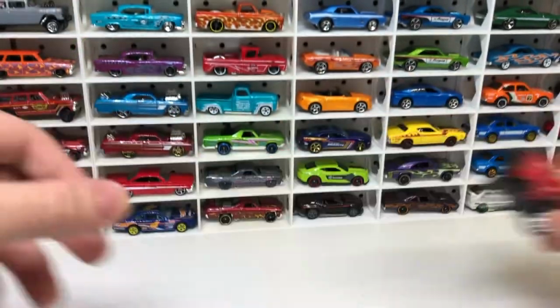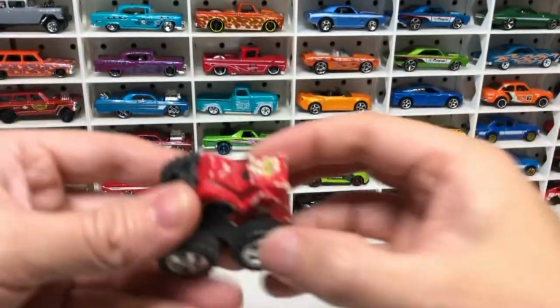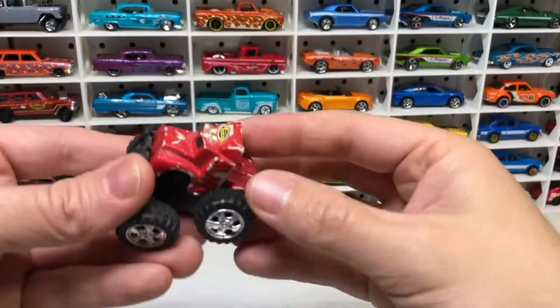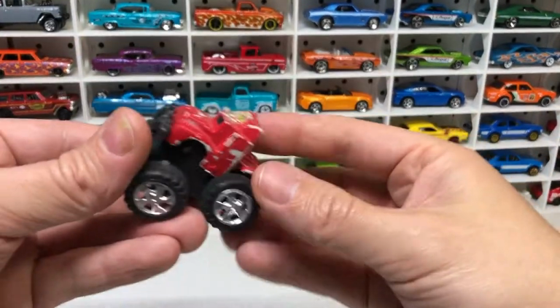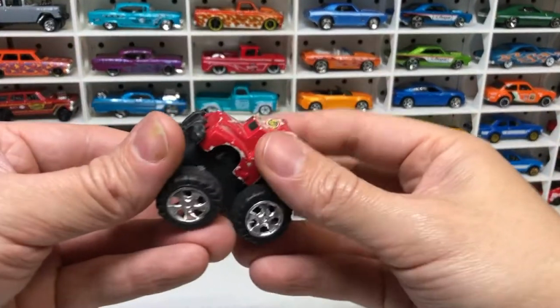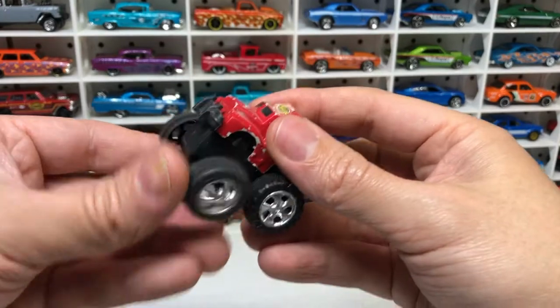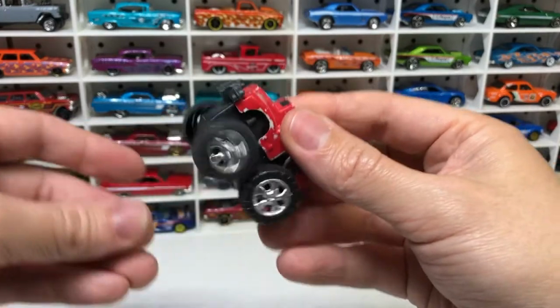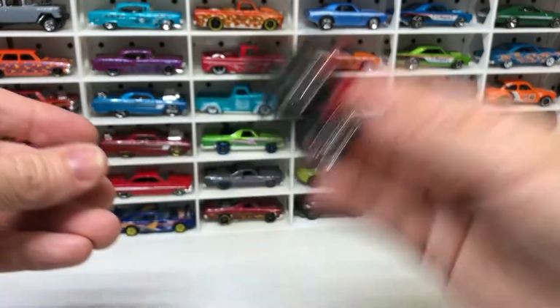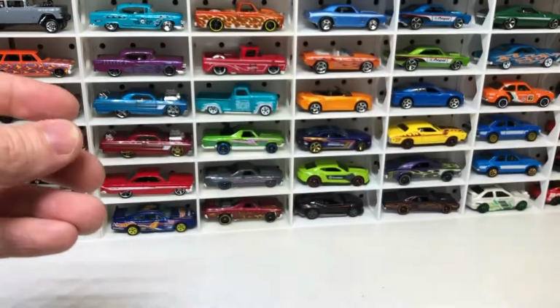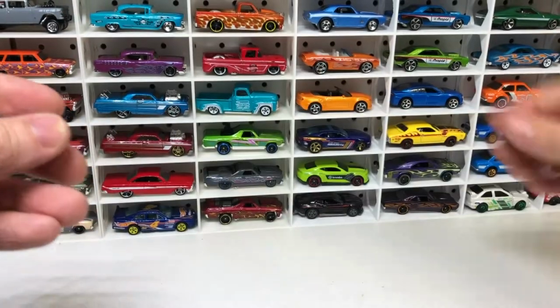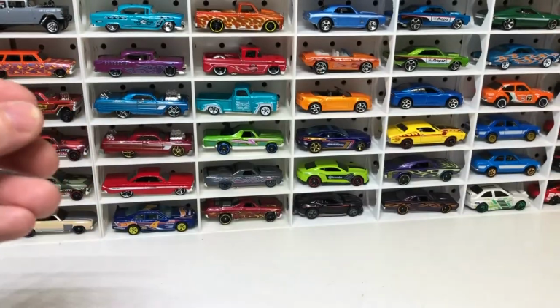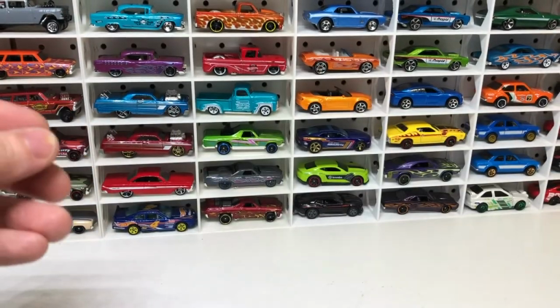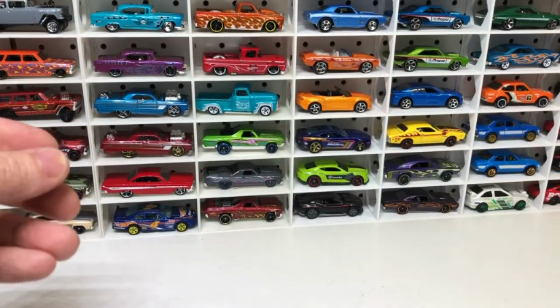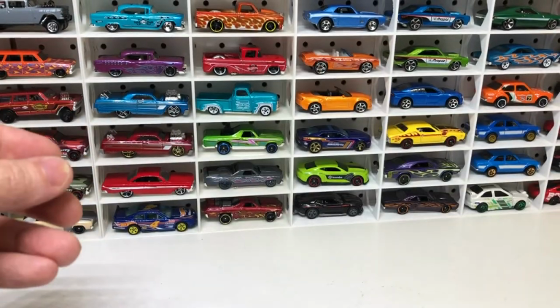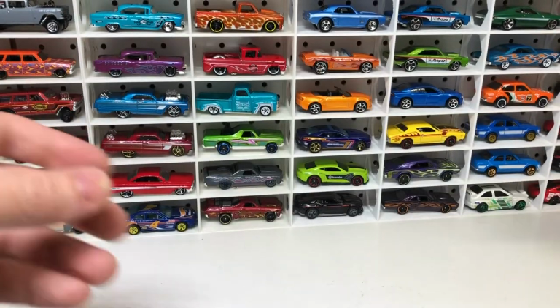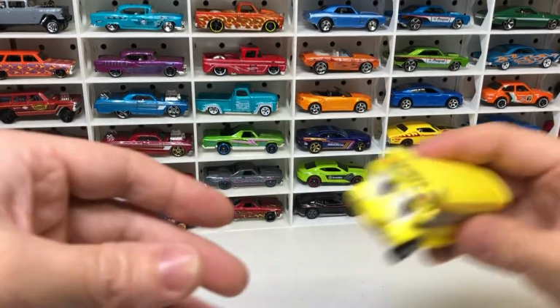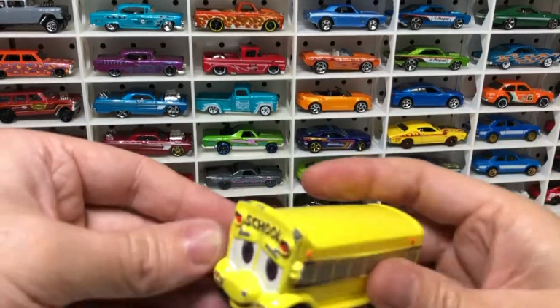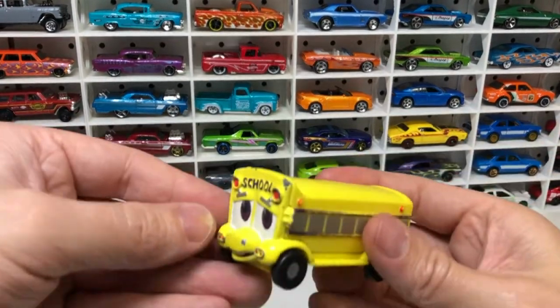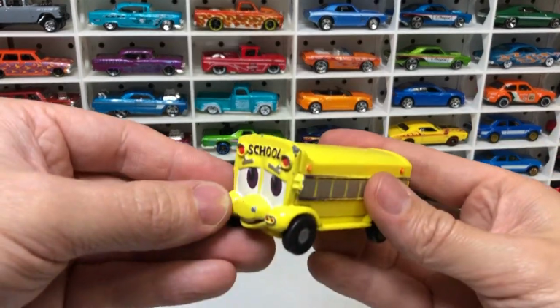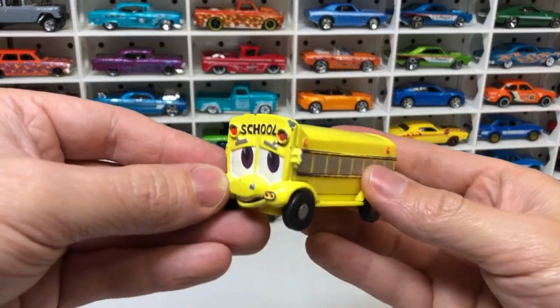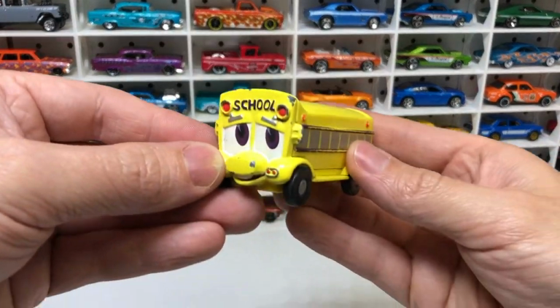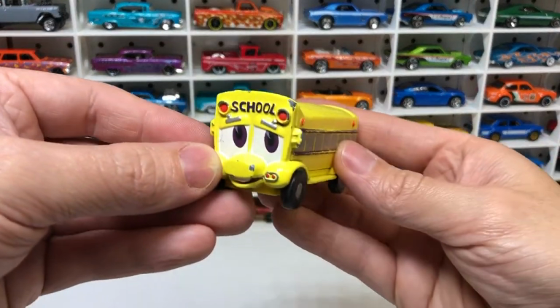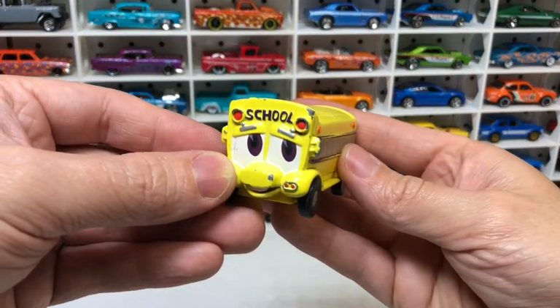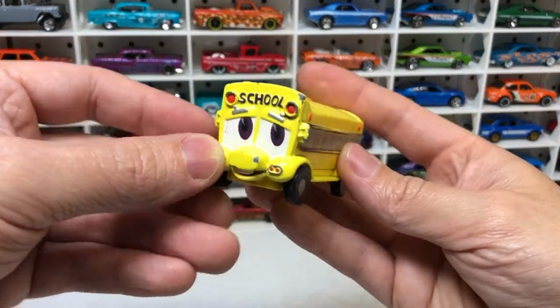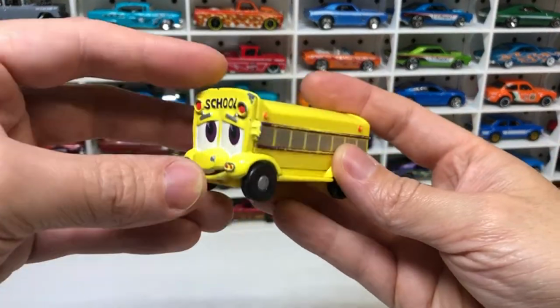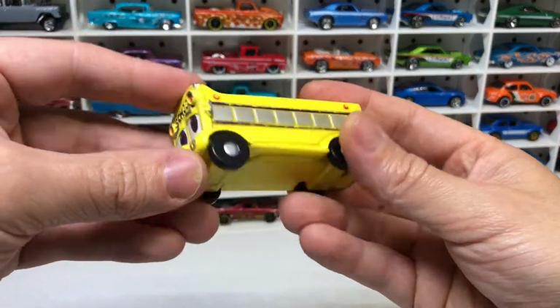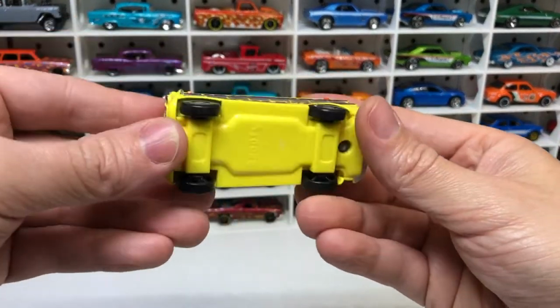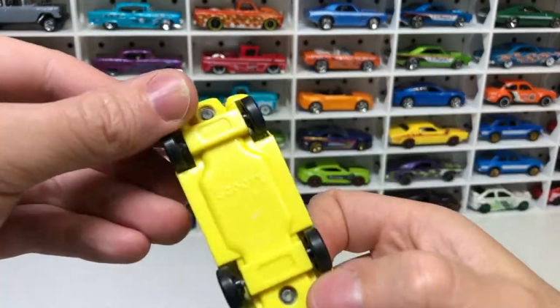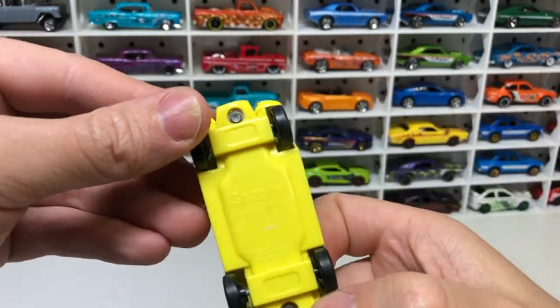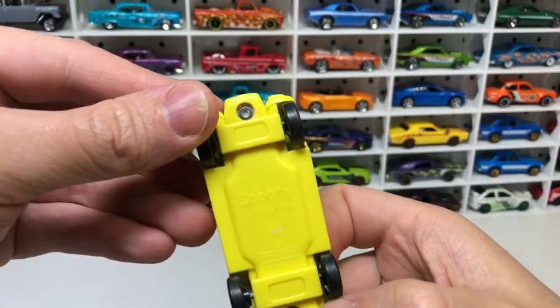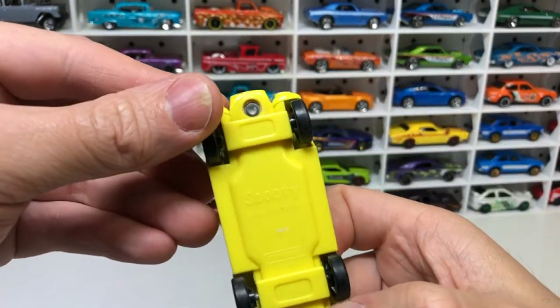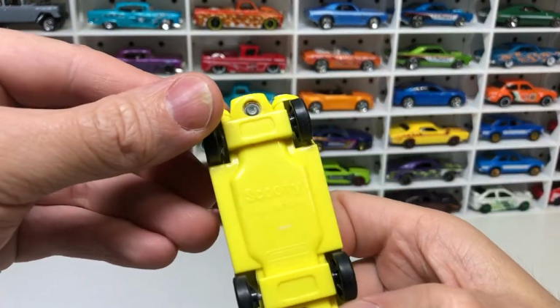A random piece of junk, and a Matchbox school bus. Scooty.